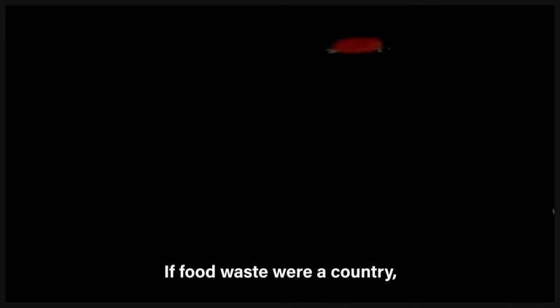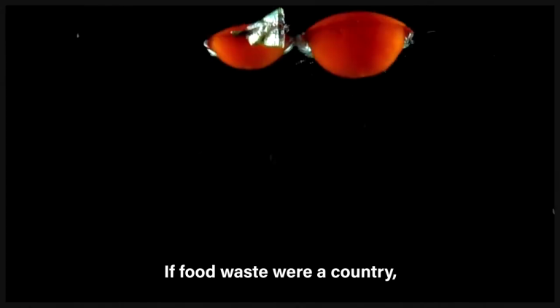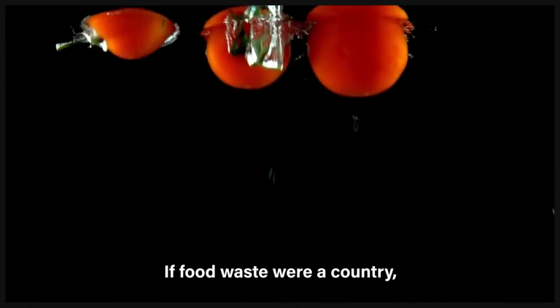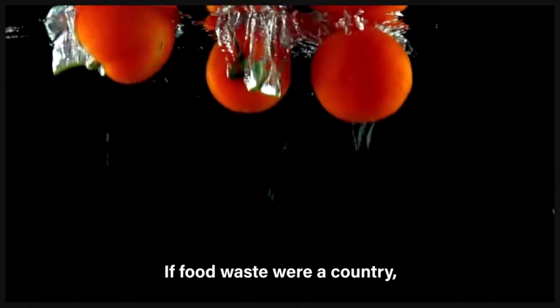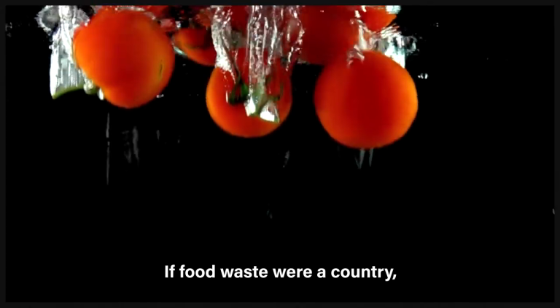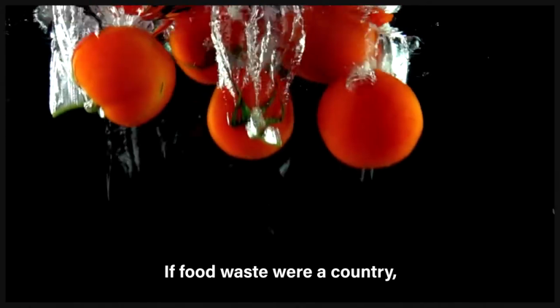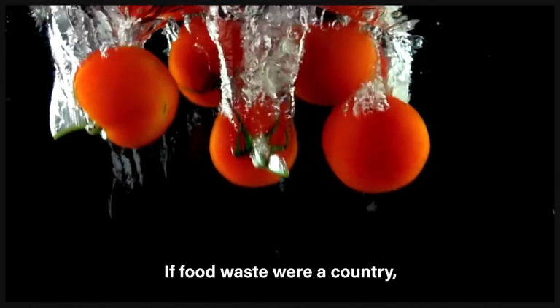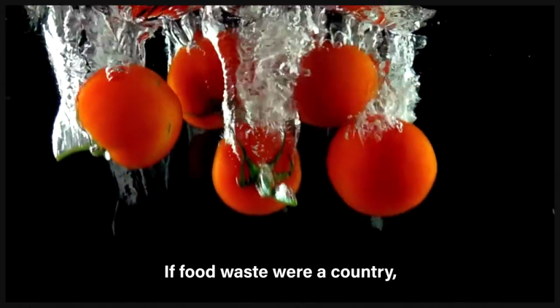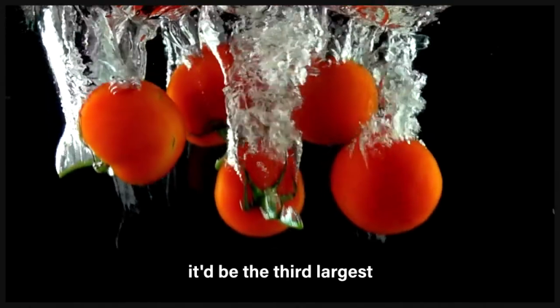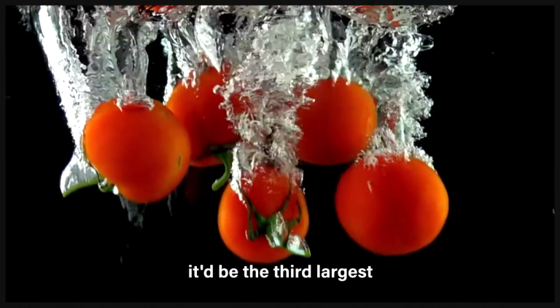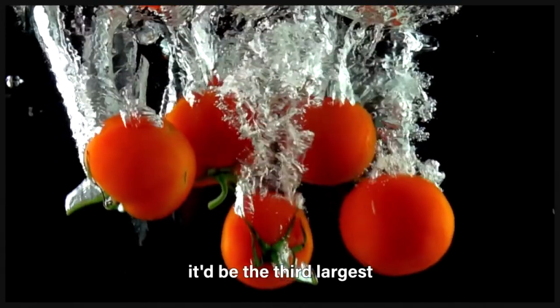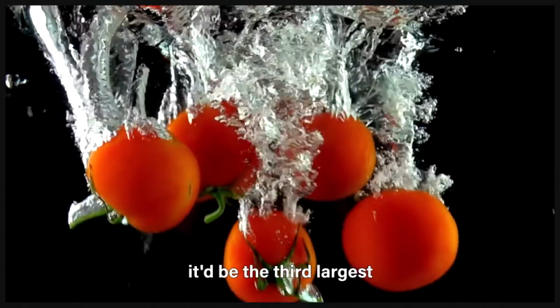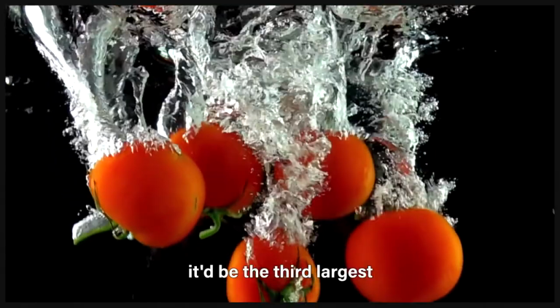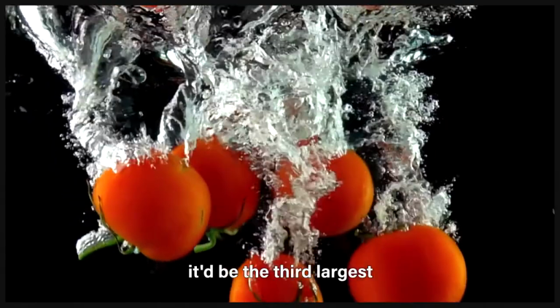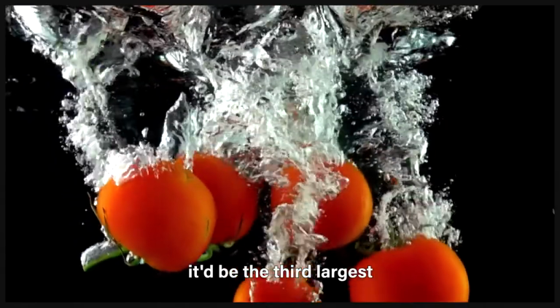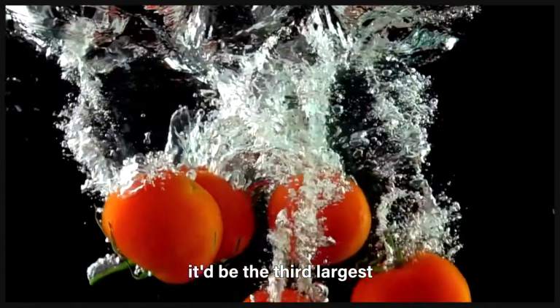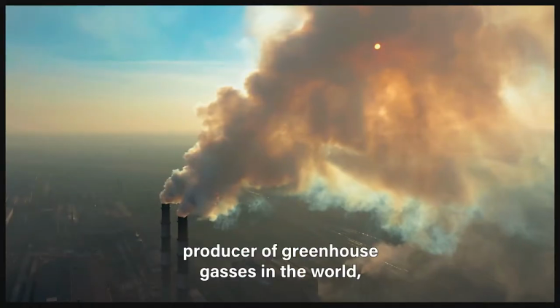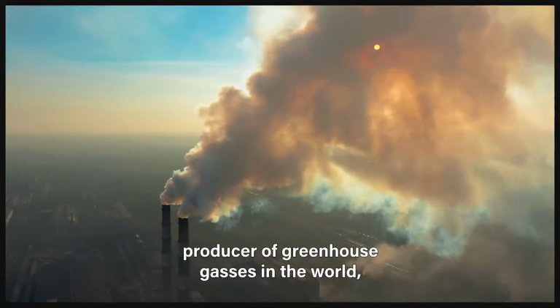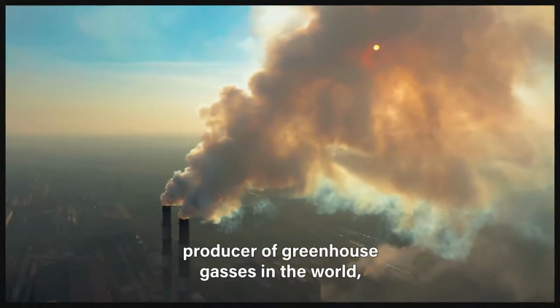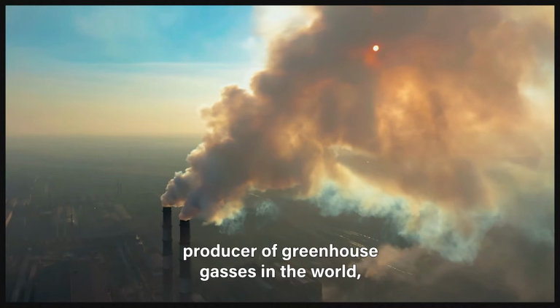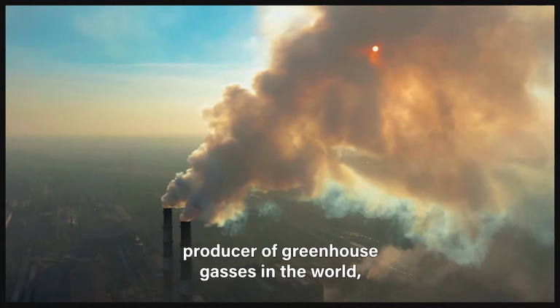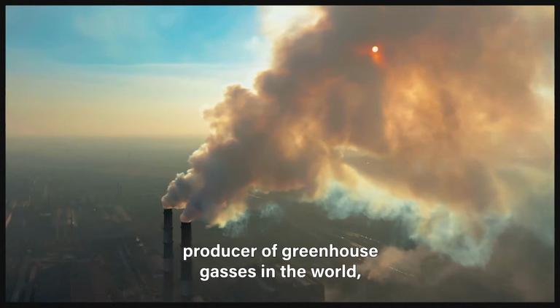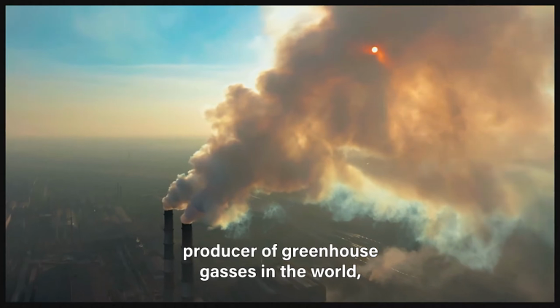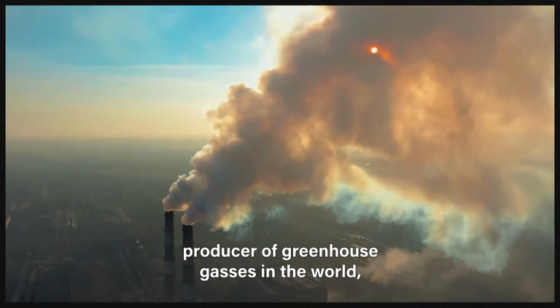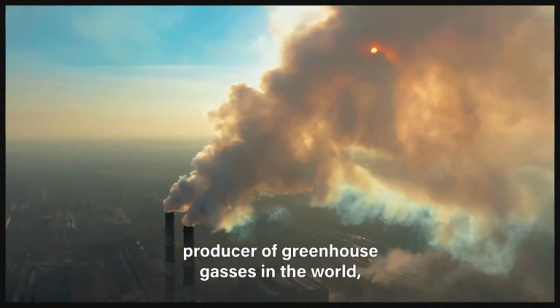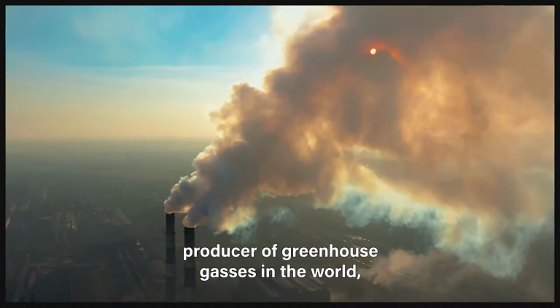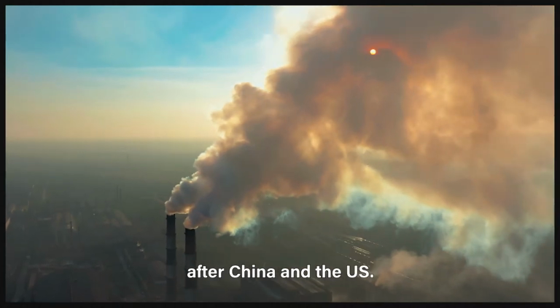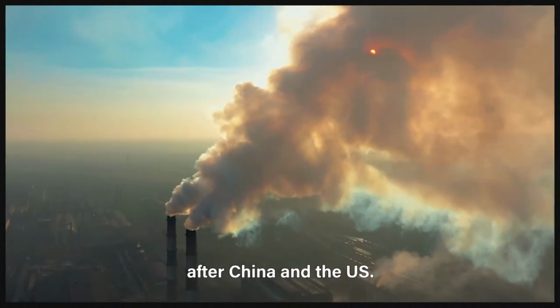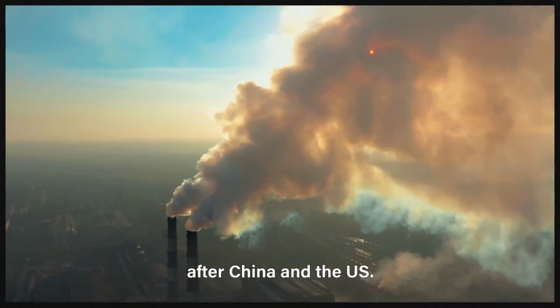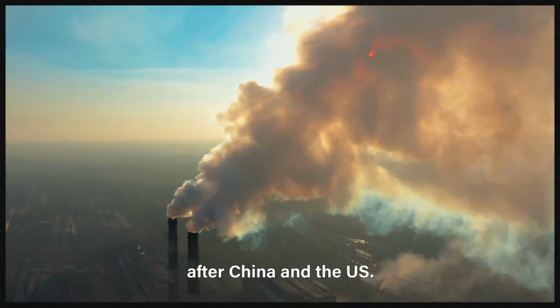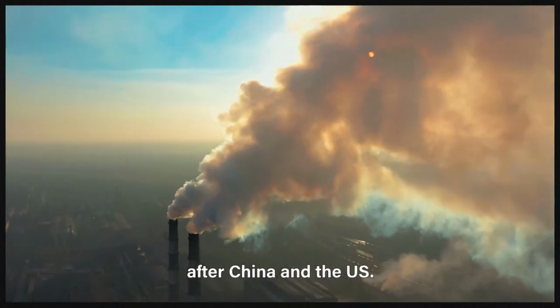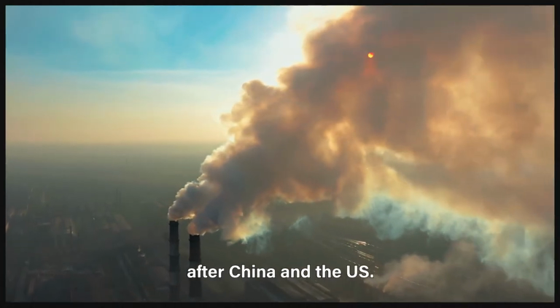If food waste were a country, it would be the third largest producer of greenhouse gases in the world after China and the US.